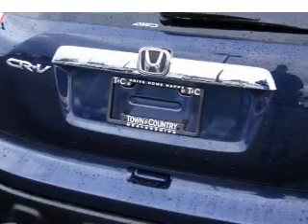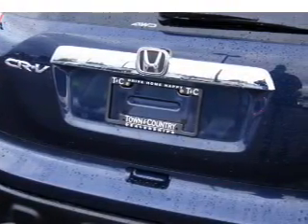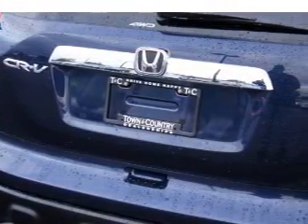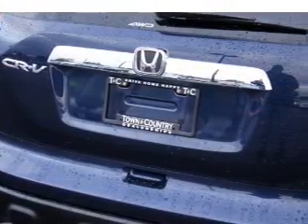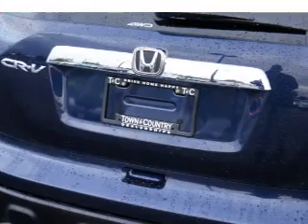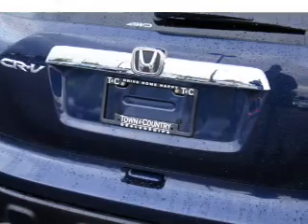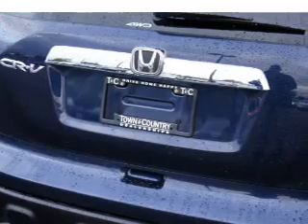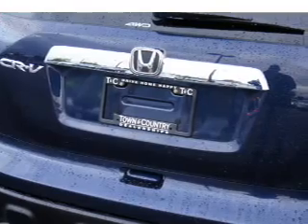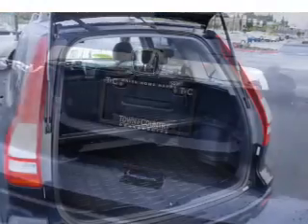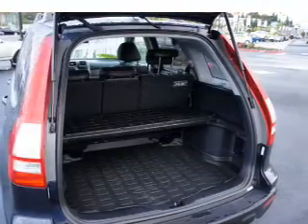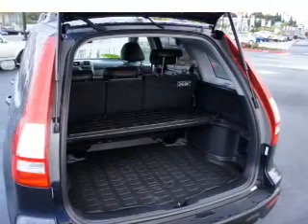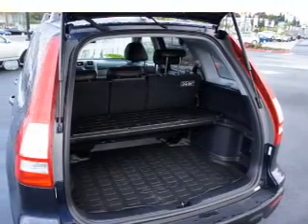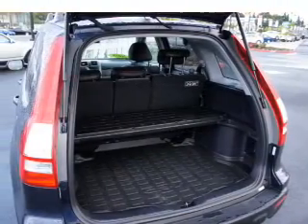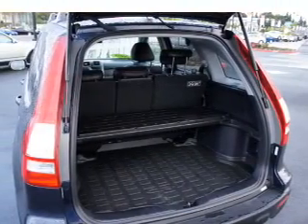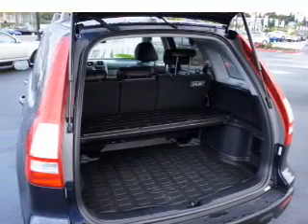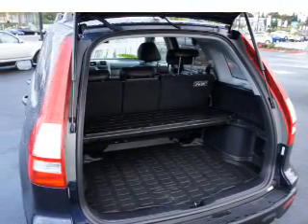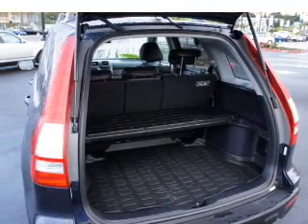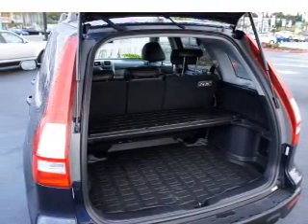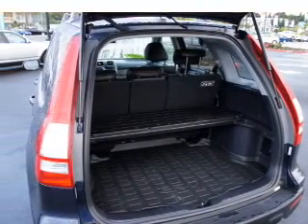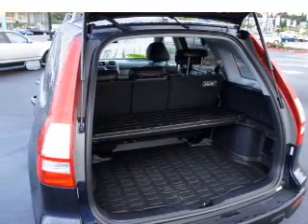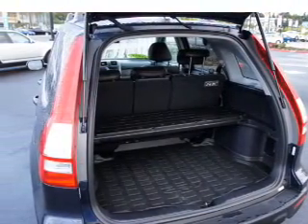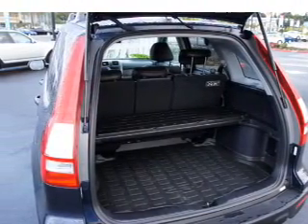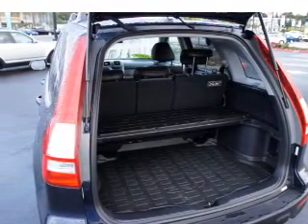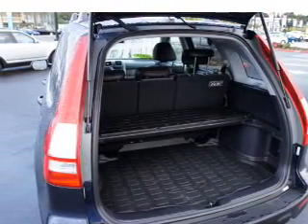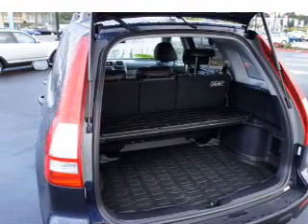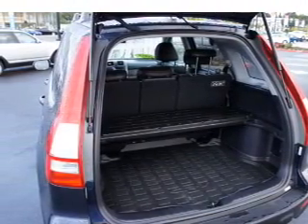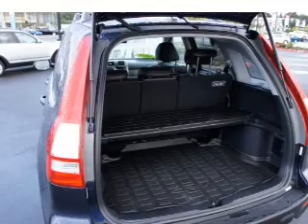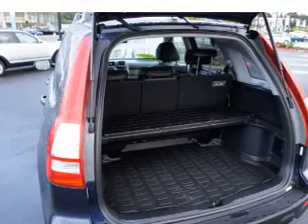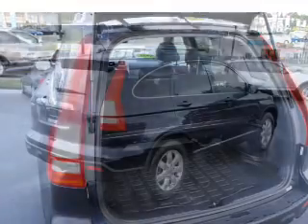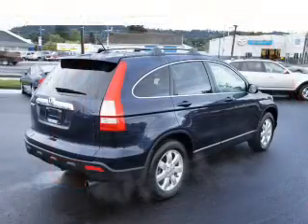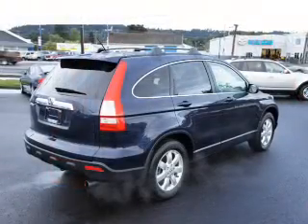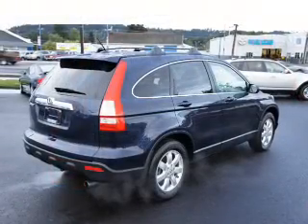Enjoy the comfort of dual temperature controls. The sunroof lets fresh air in. Our website offers more information on all of our vehicles.